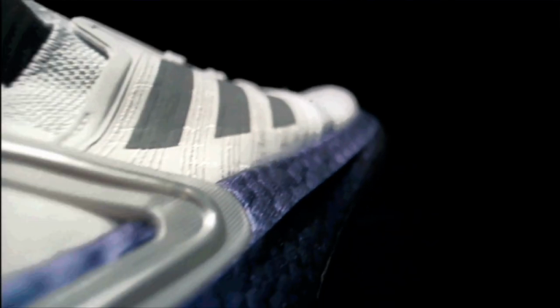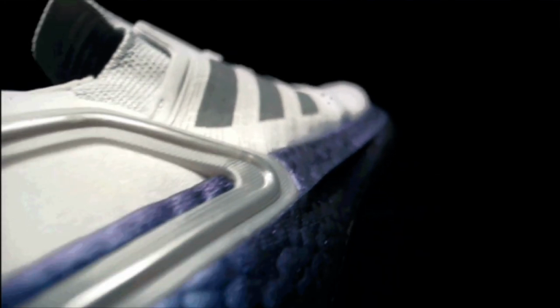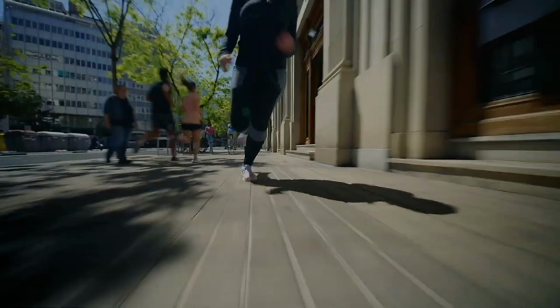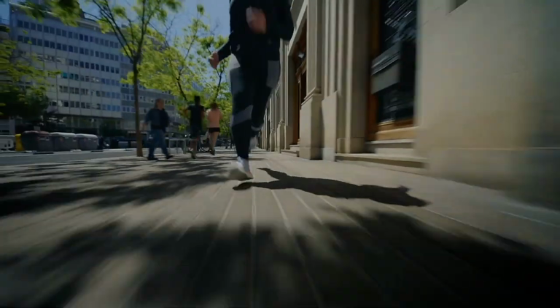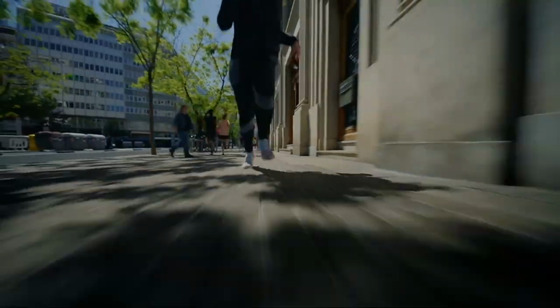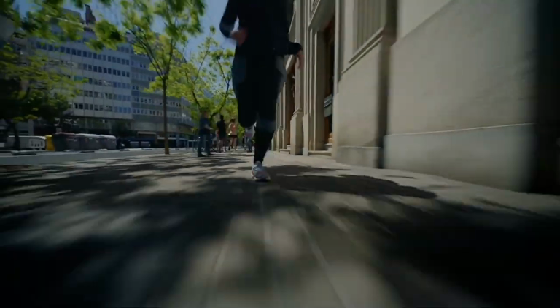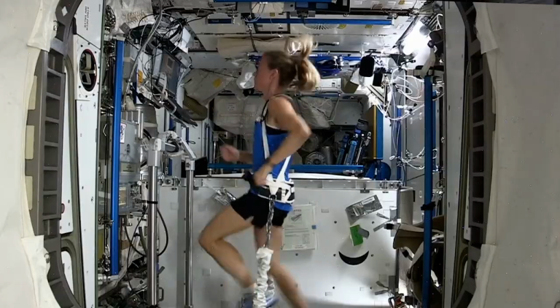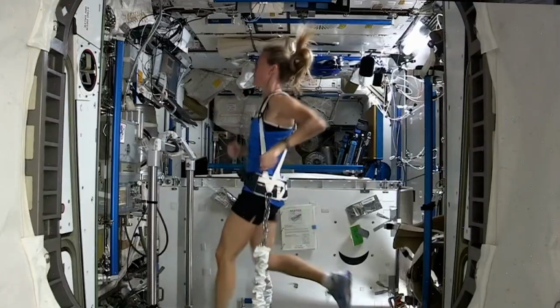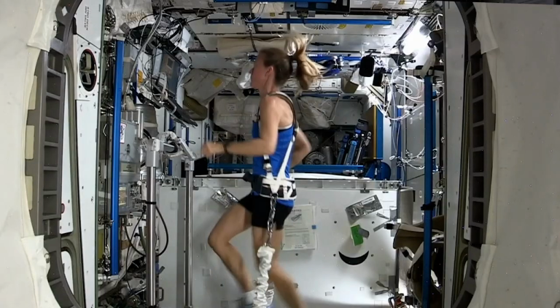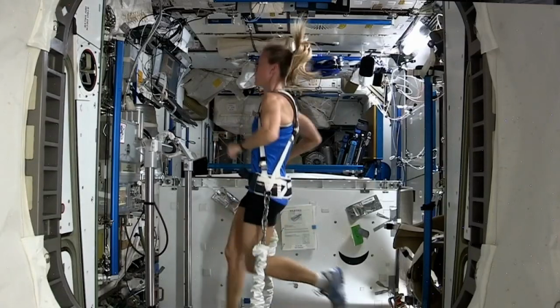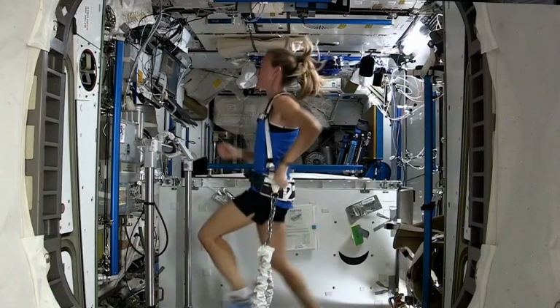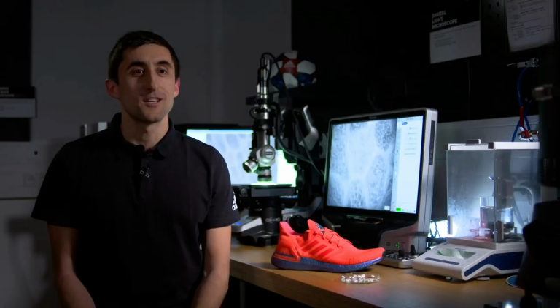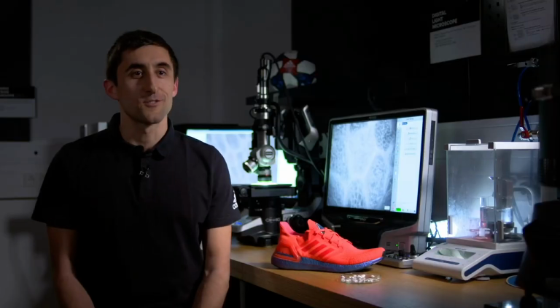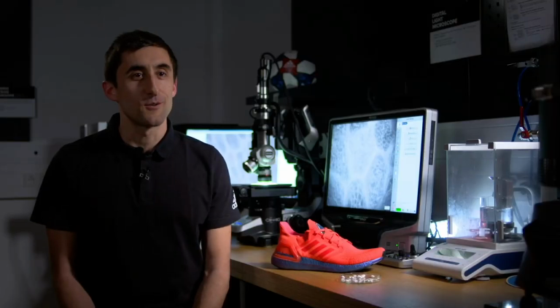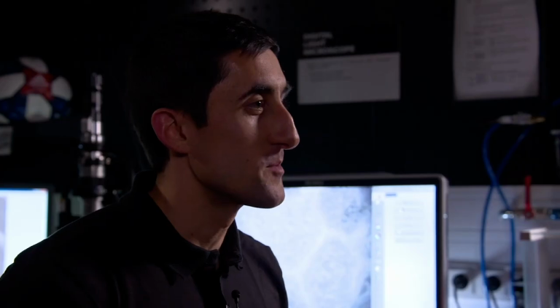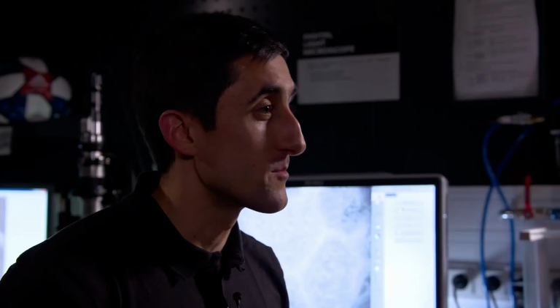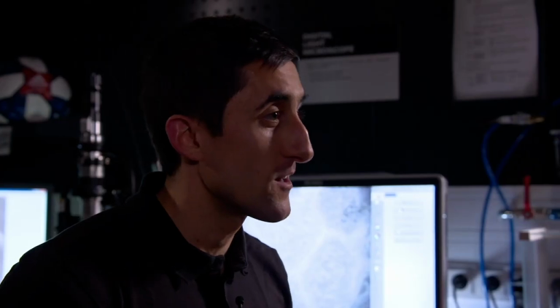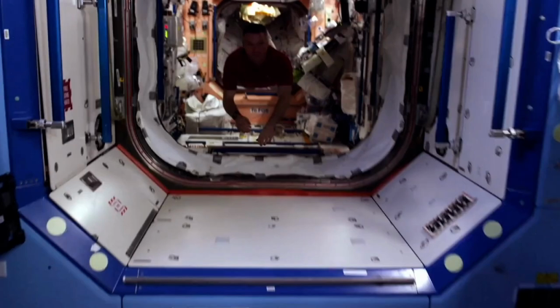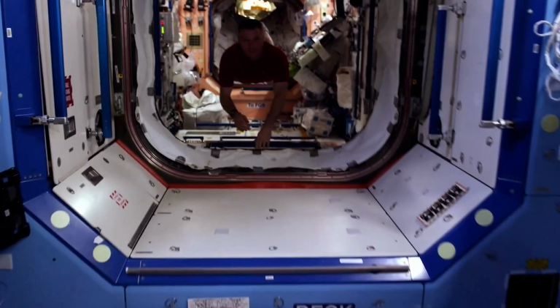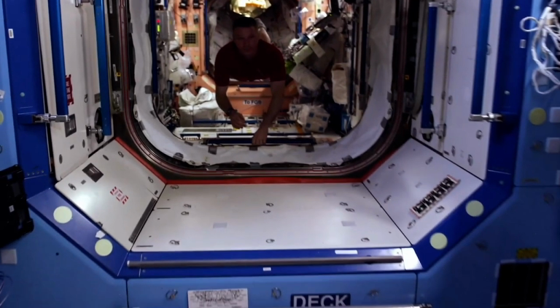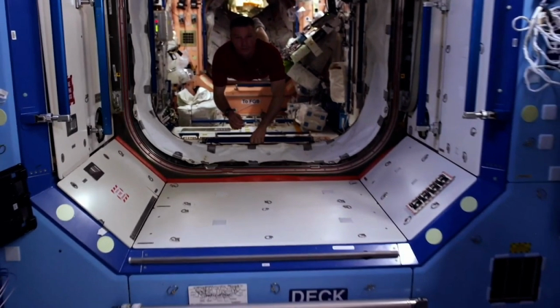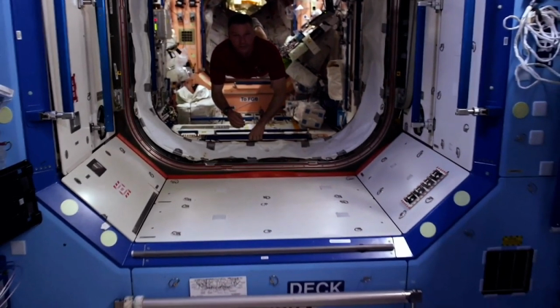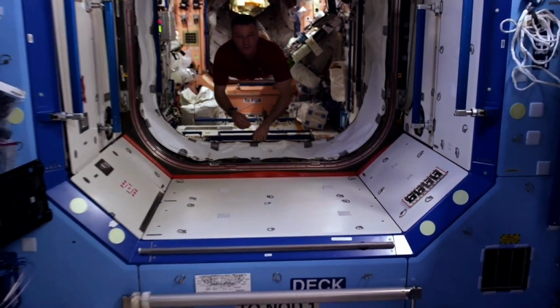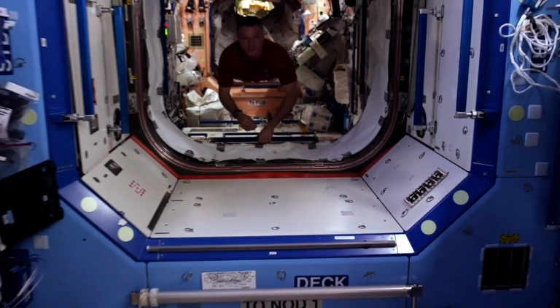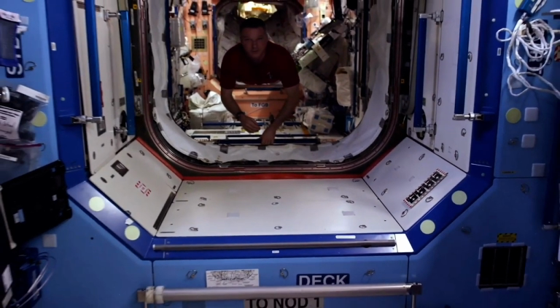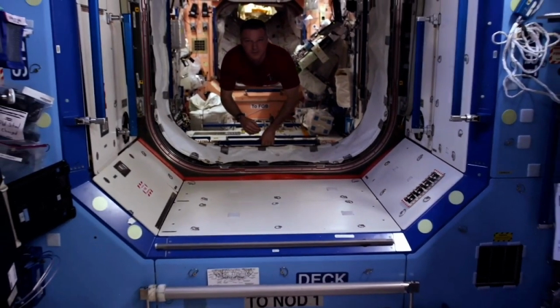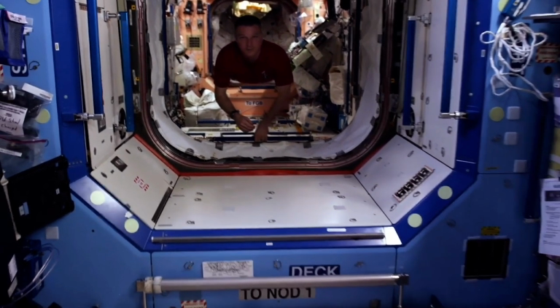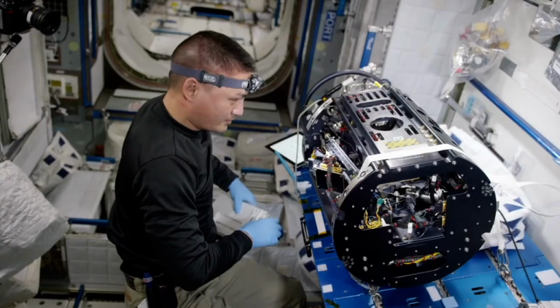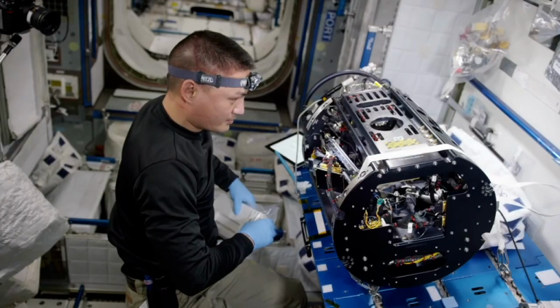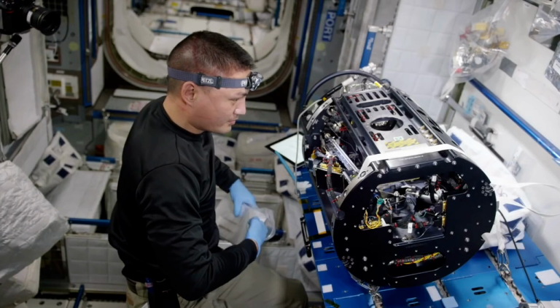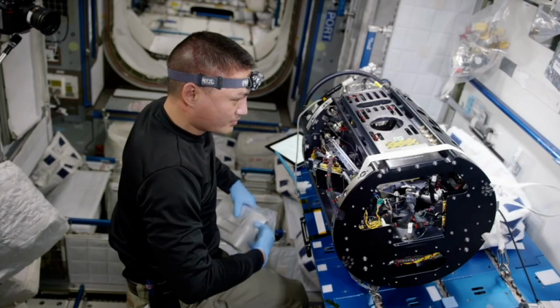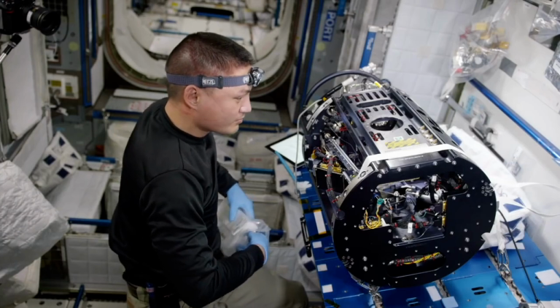One of the great parts of my job is the potential to always be surprised, and that's another exciting thing about working on the ISS.